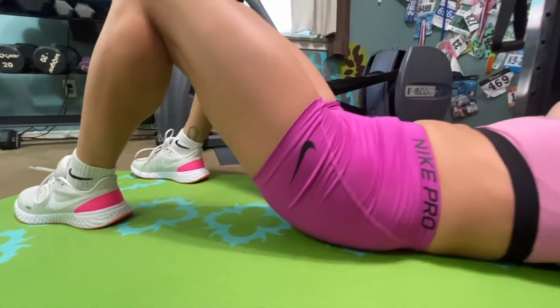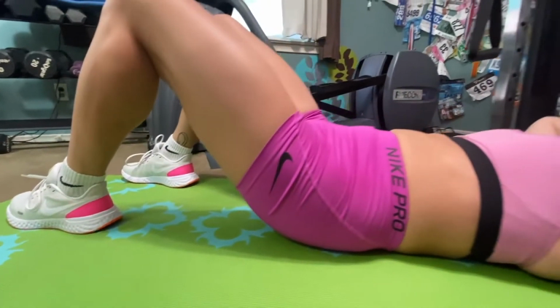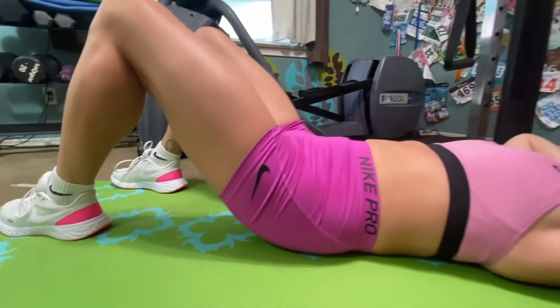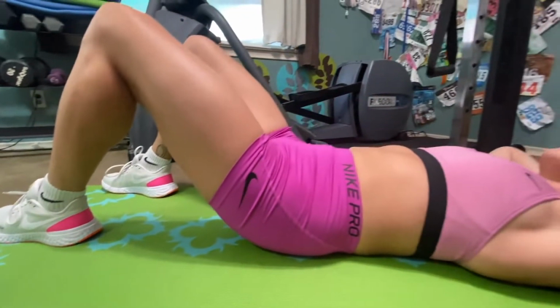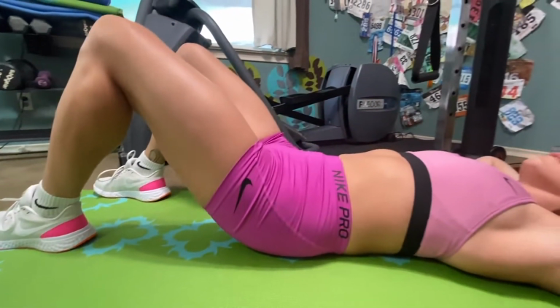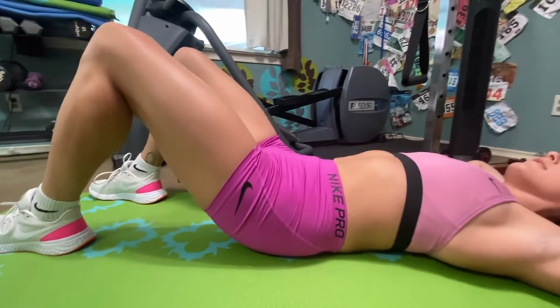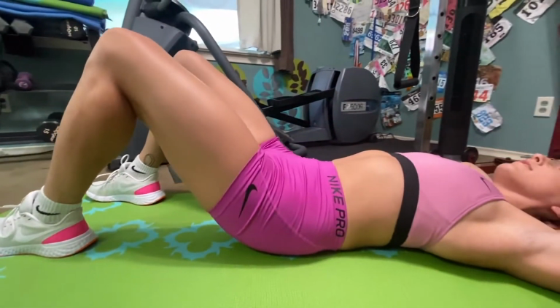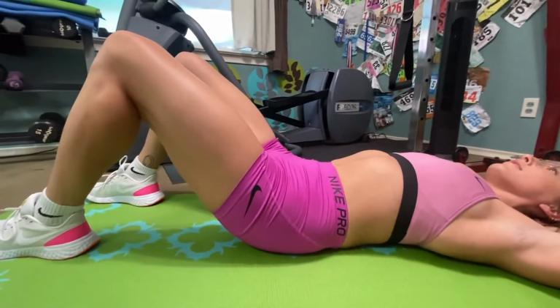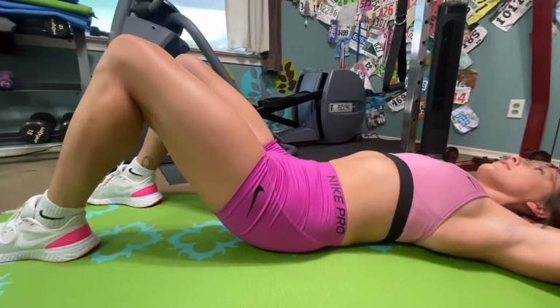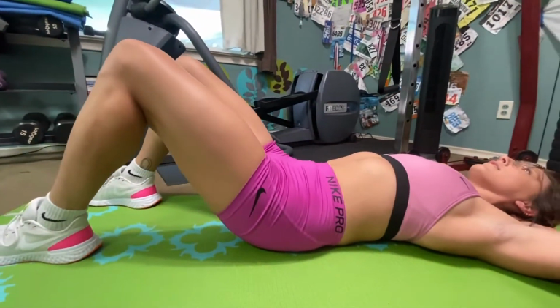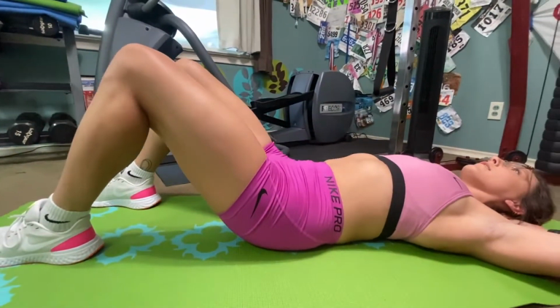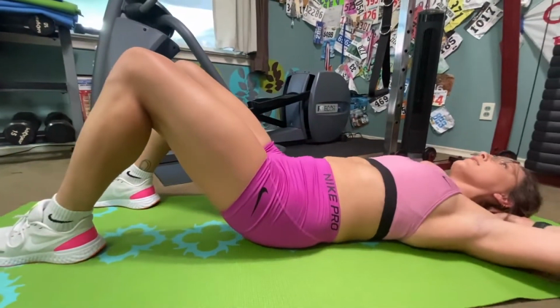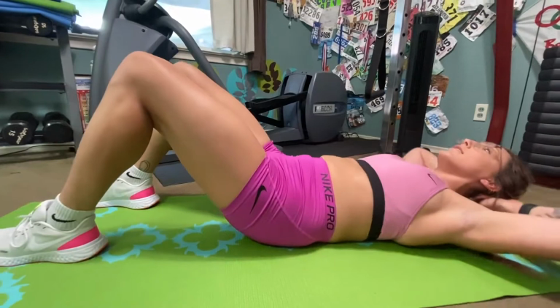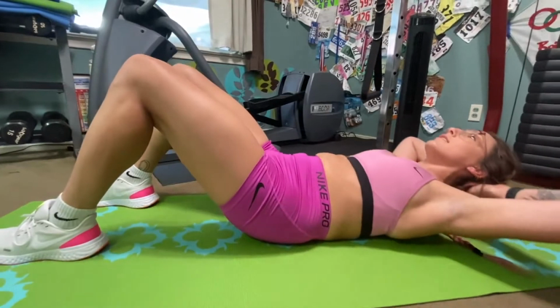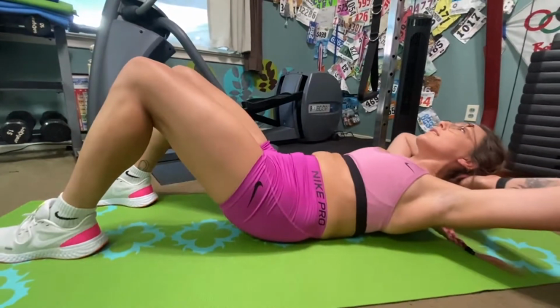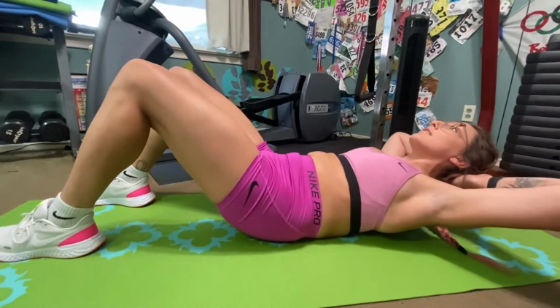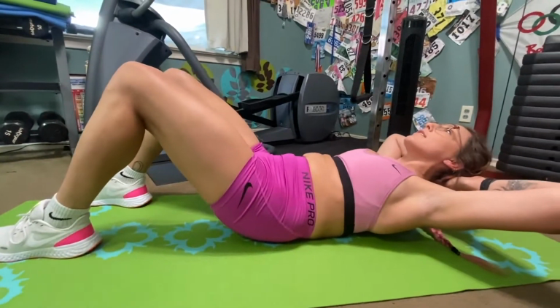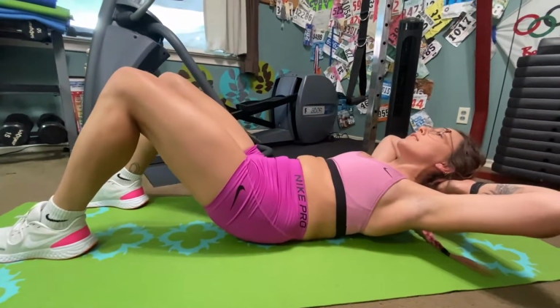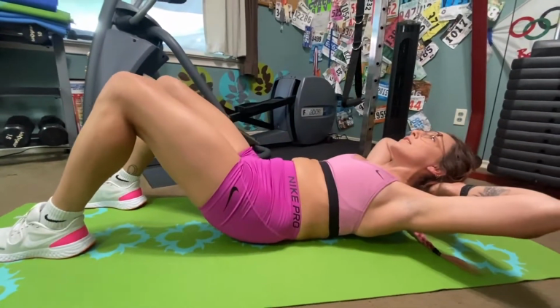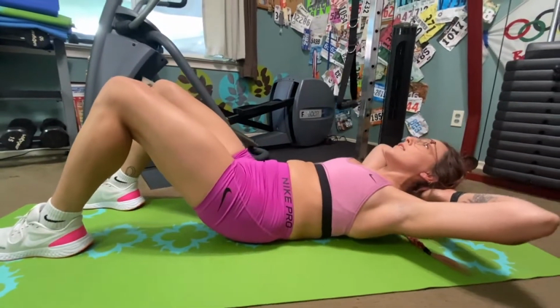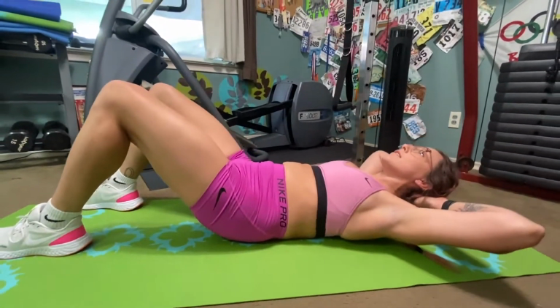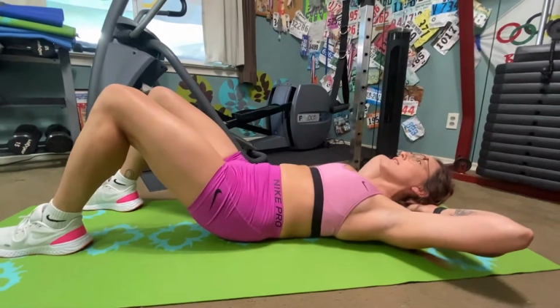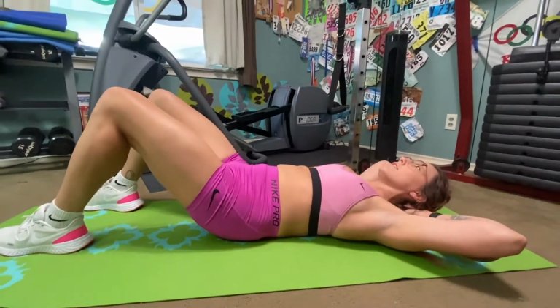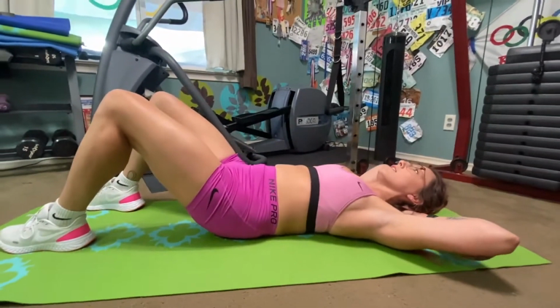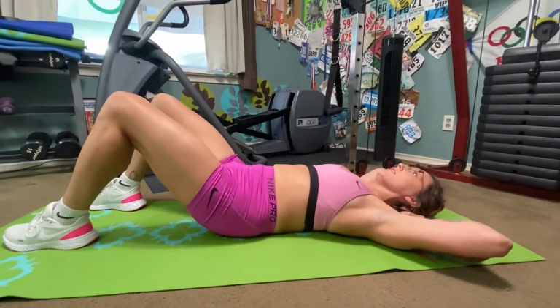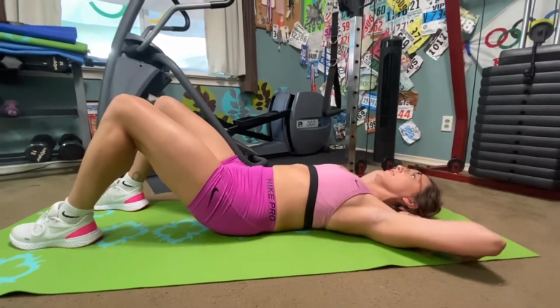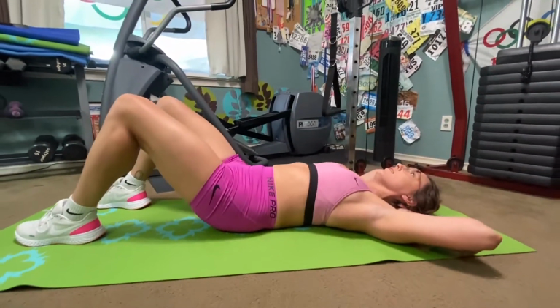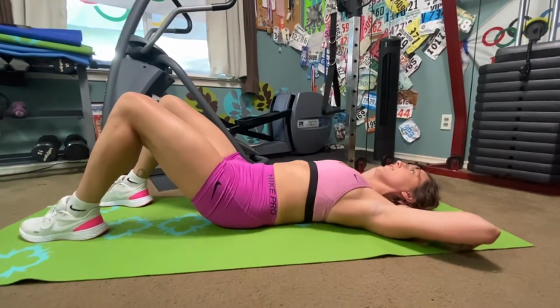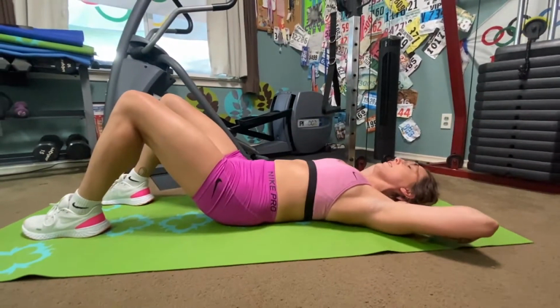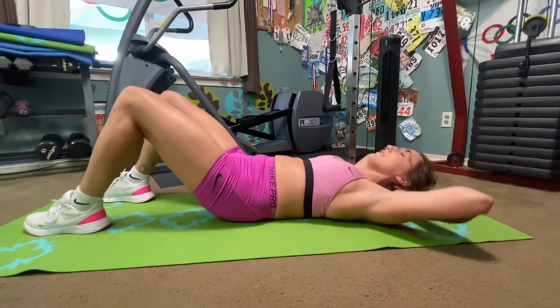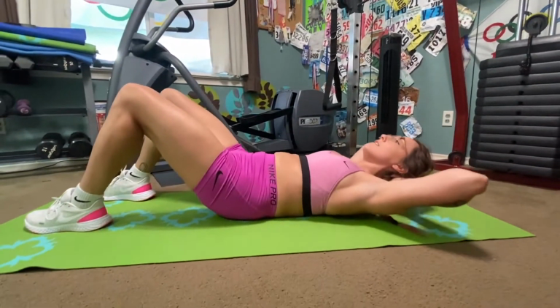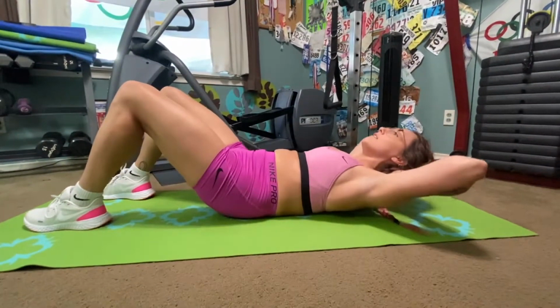Squeeze. Lift. And release. Keeping that head neutral.